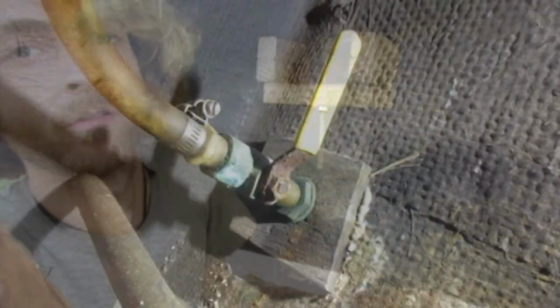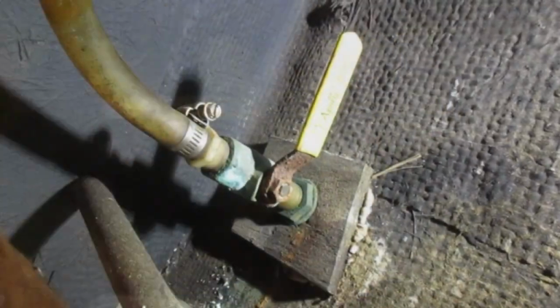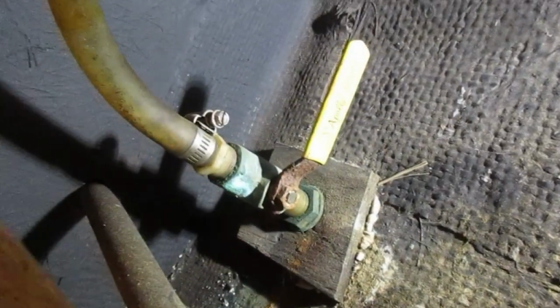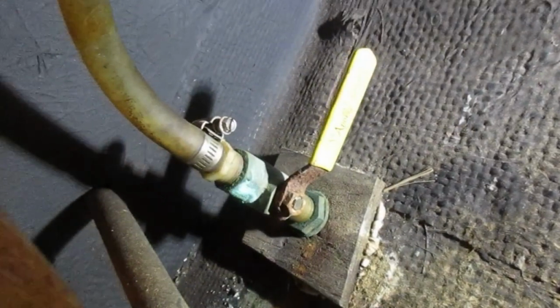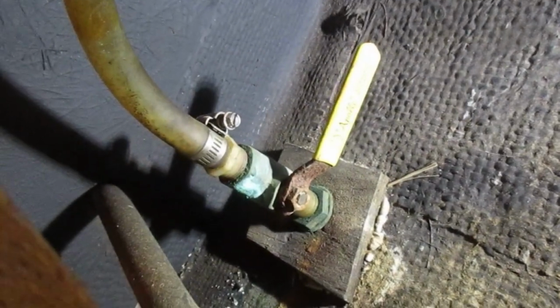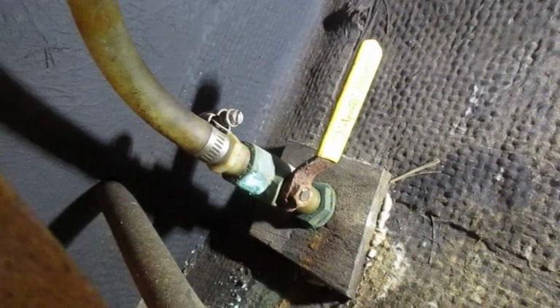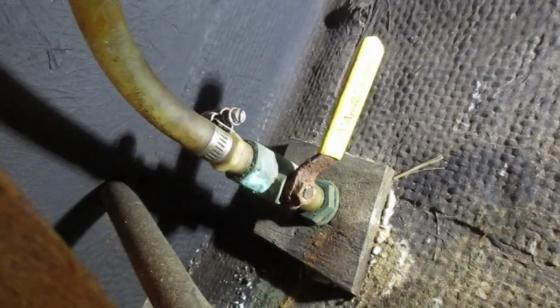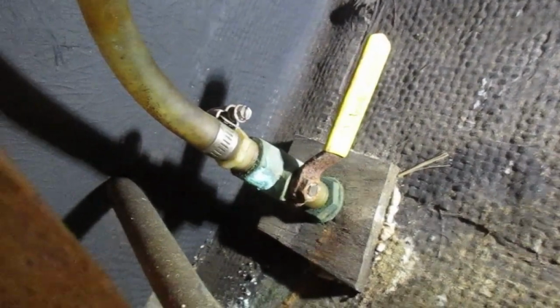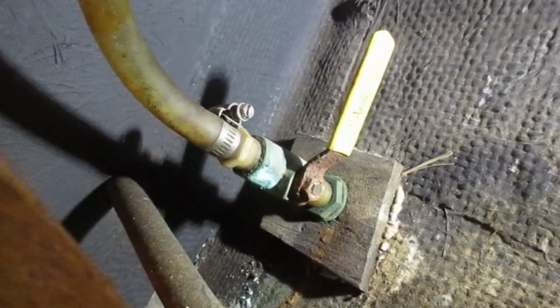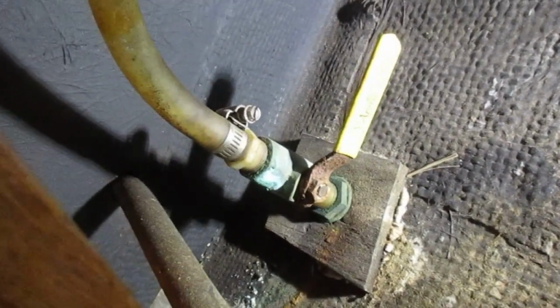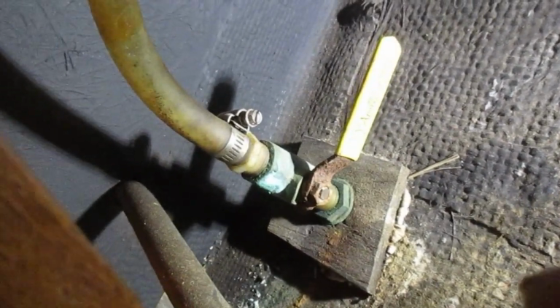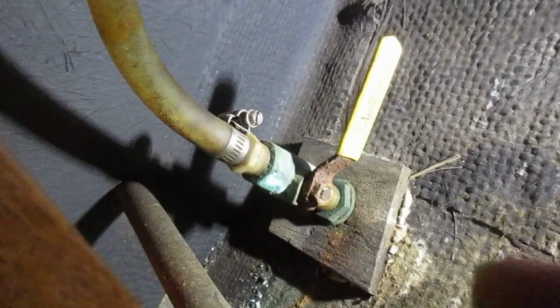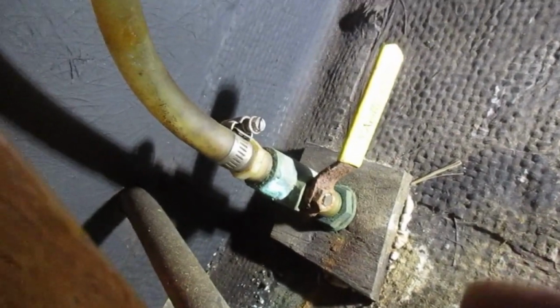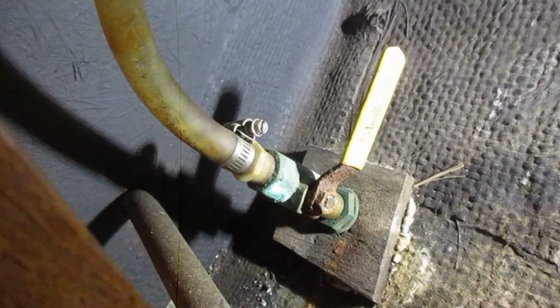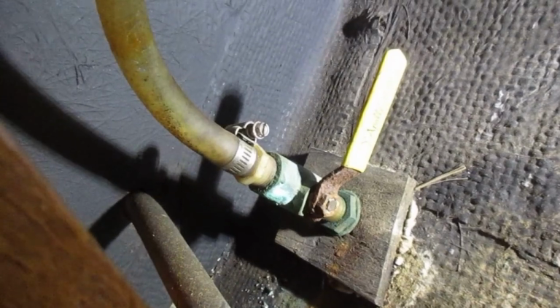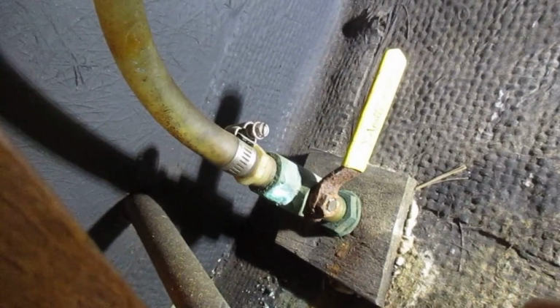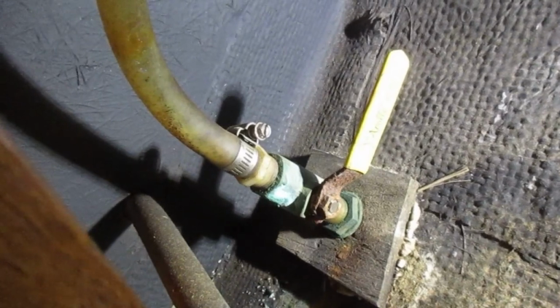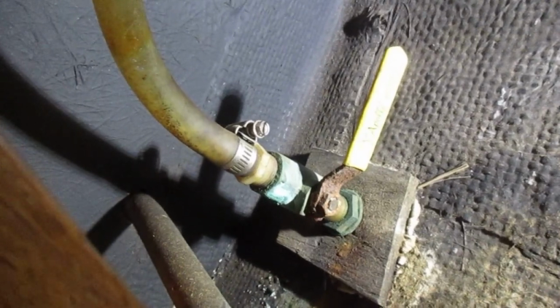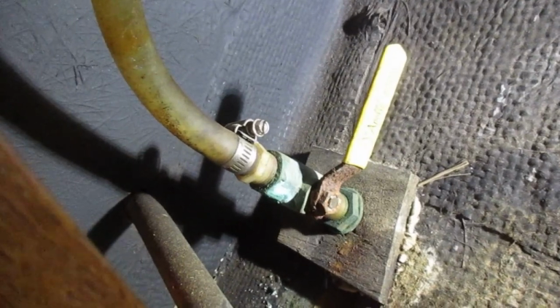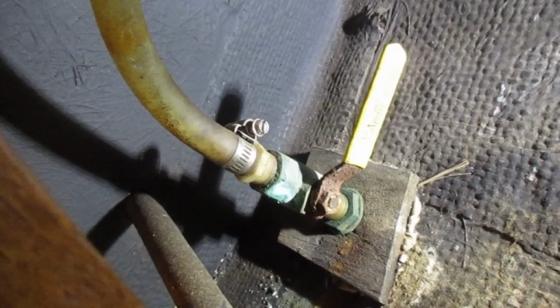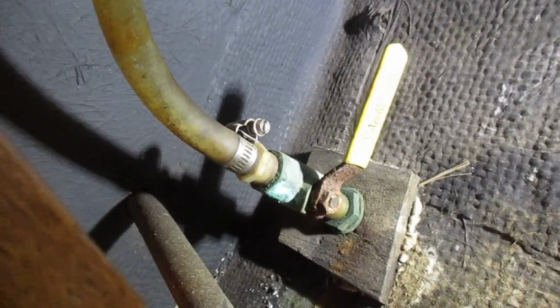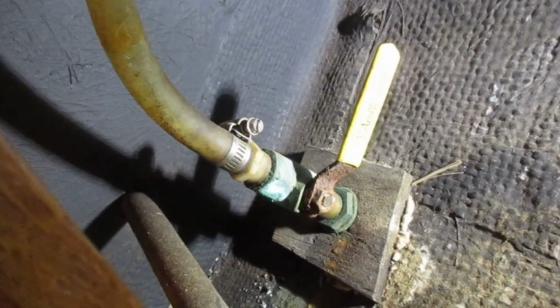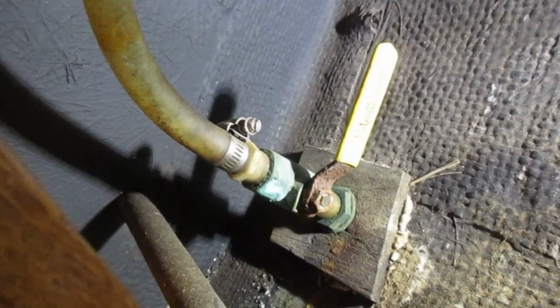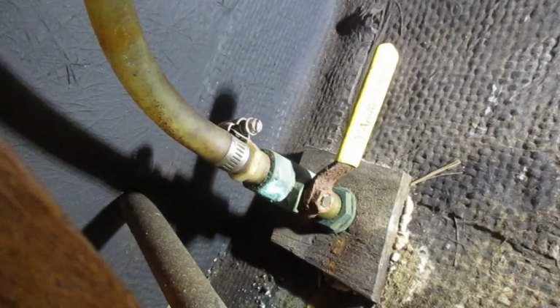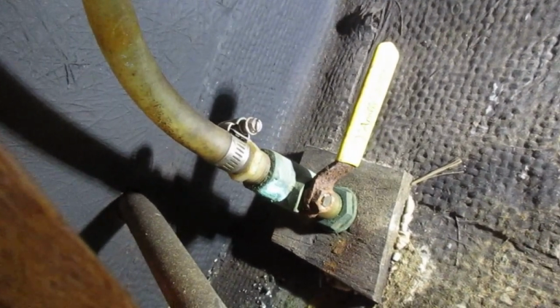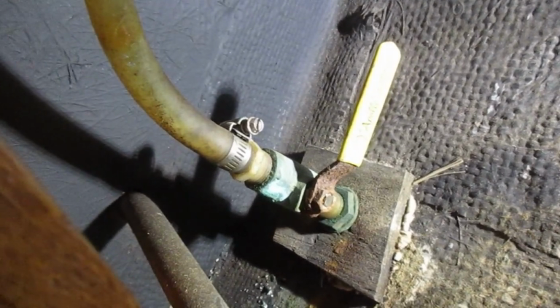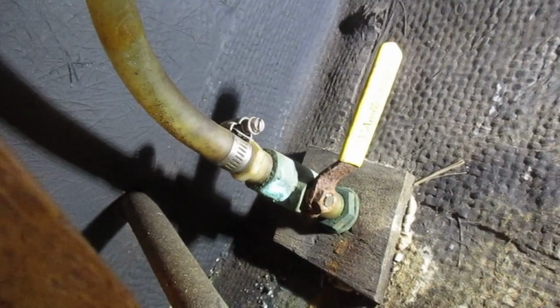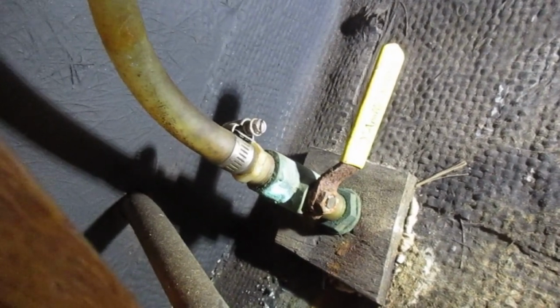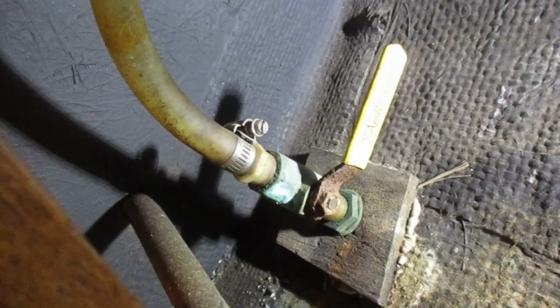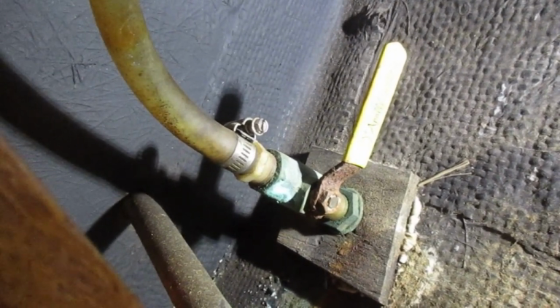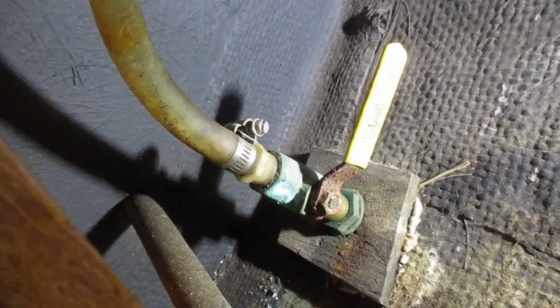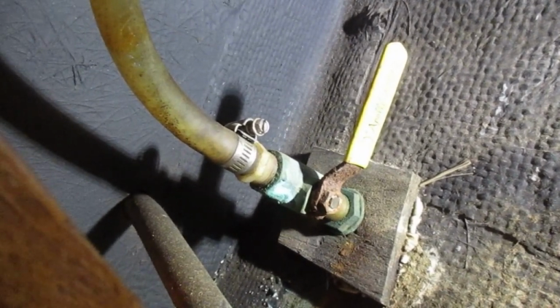The first thing you want to do is remove any hoses and valves that you have attached to the thru-hull. I'm going to go ahead and do that.